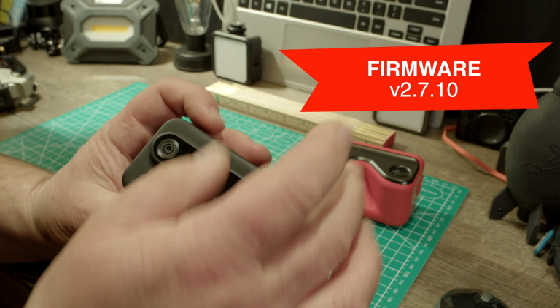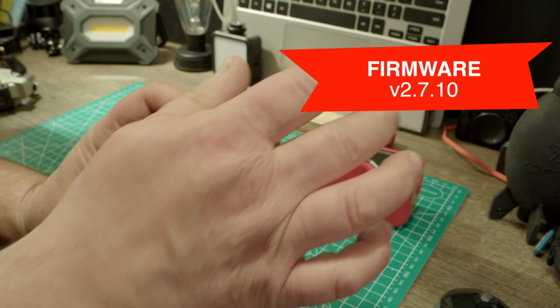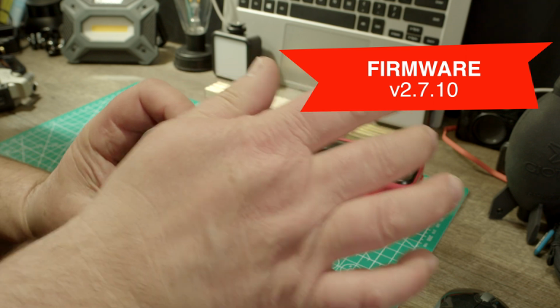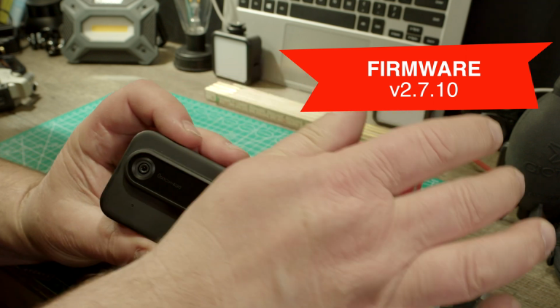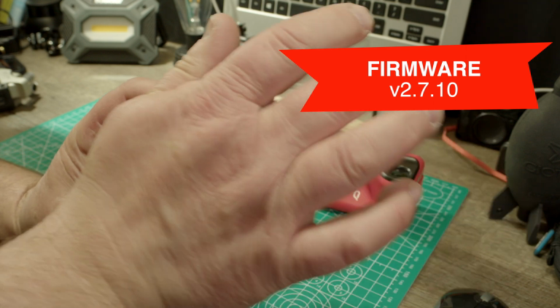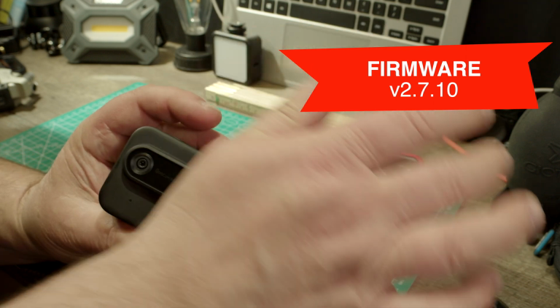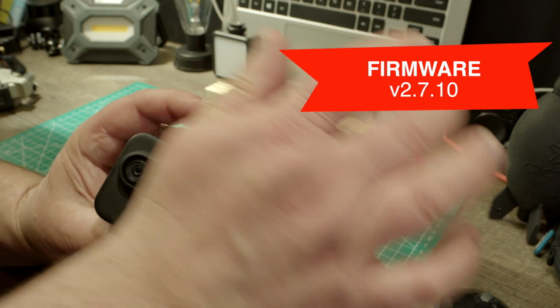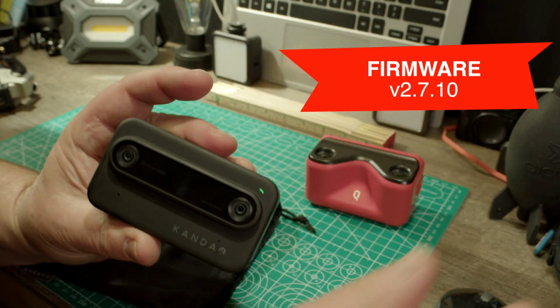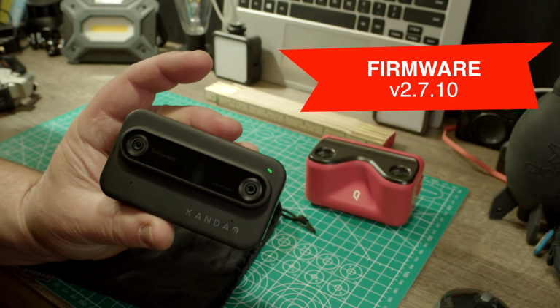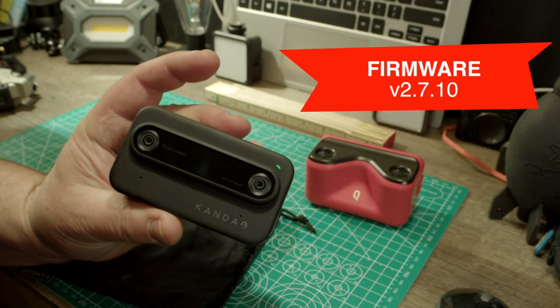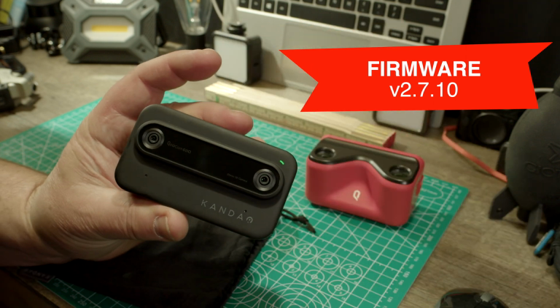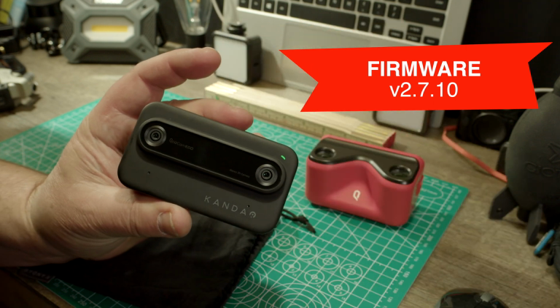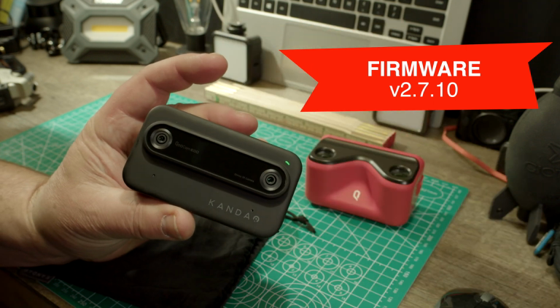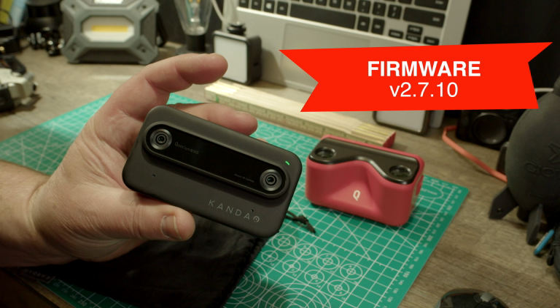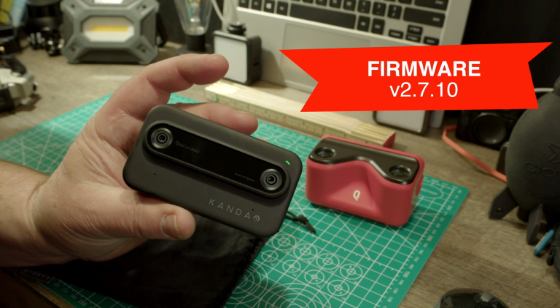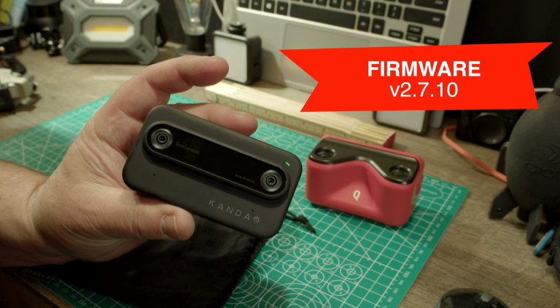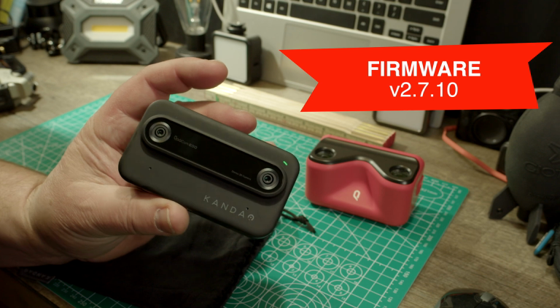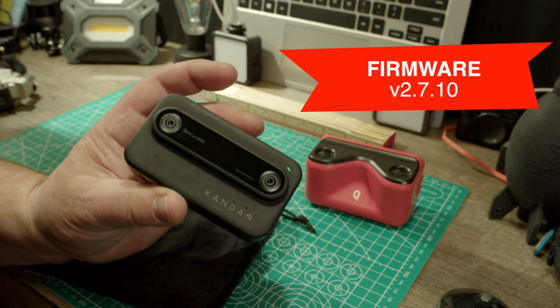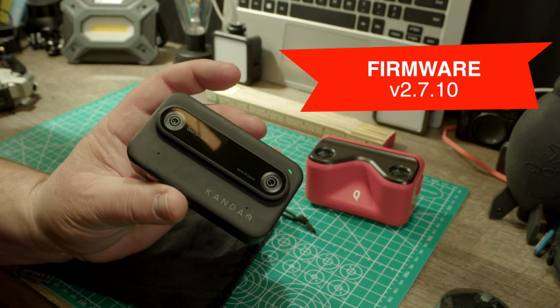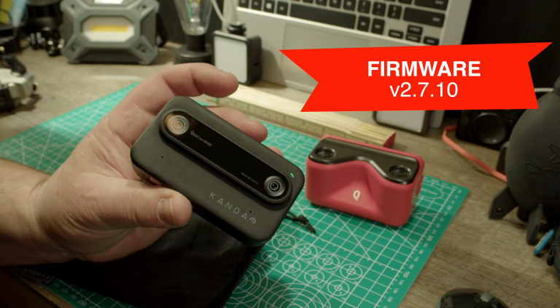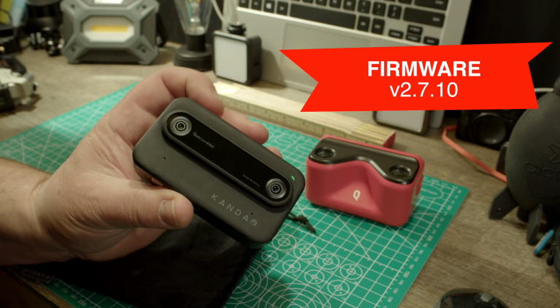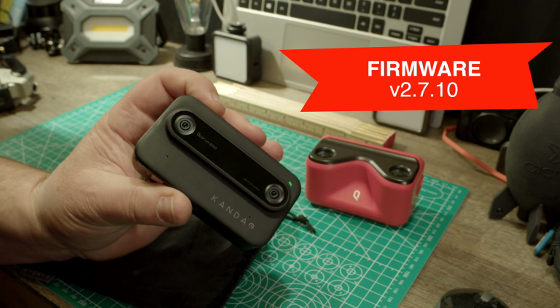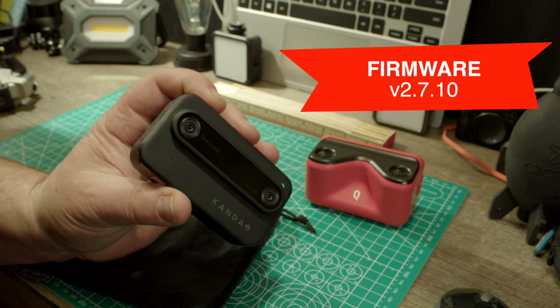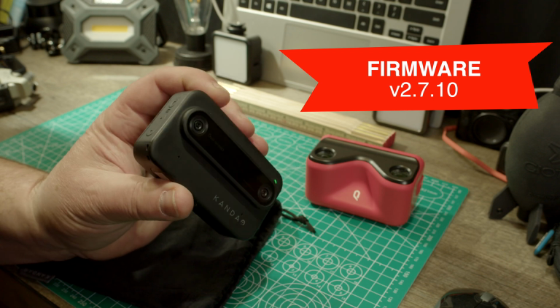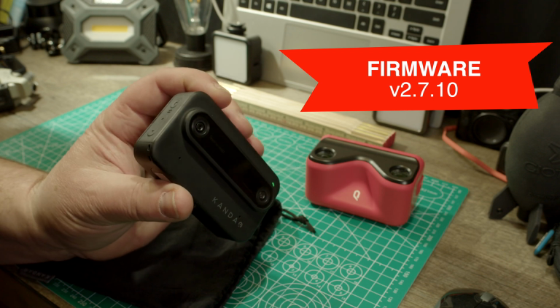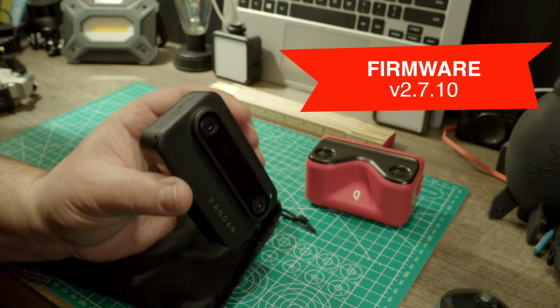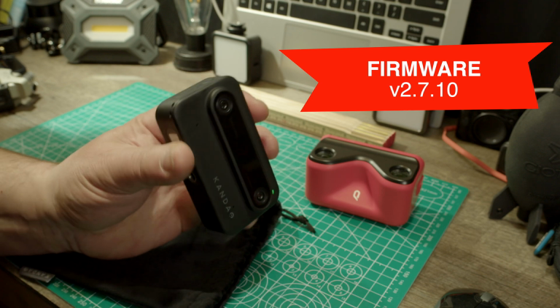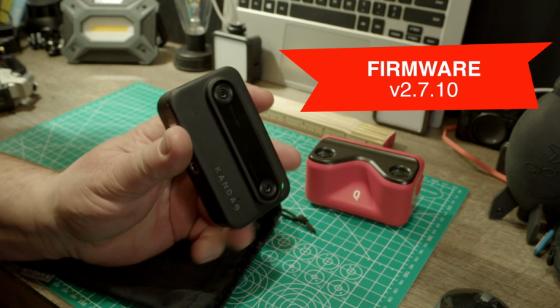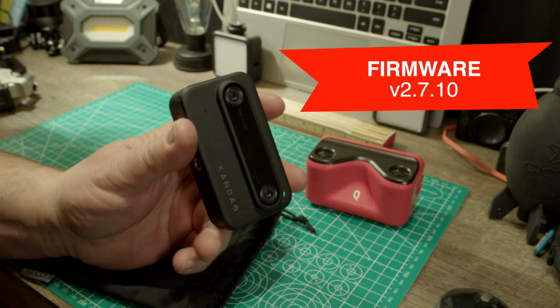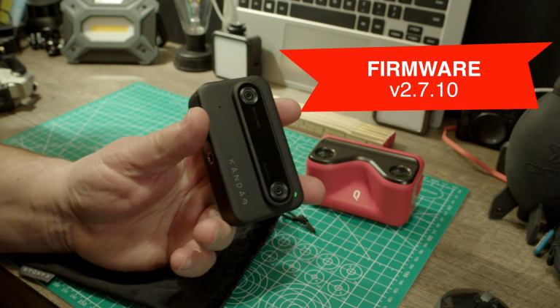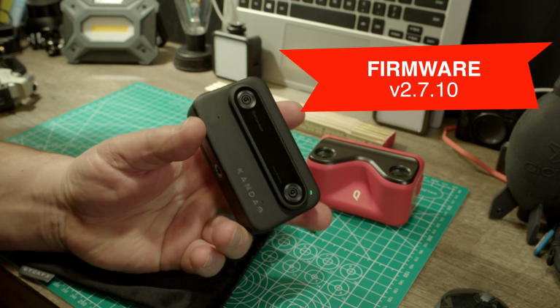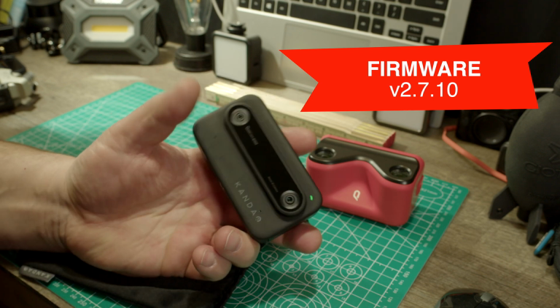That is the latest firmware as of the making of this video. And here's how it looks like. You can use this thing as a webcam now.